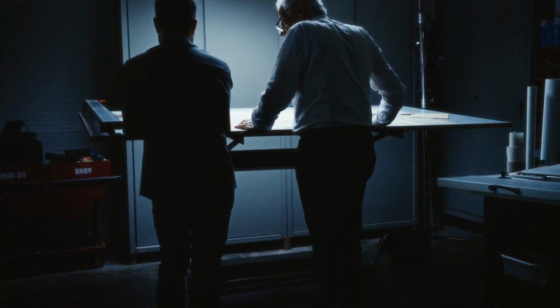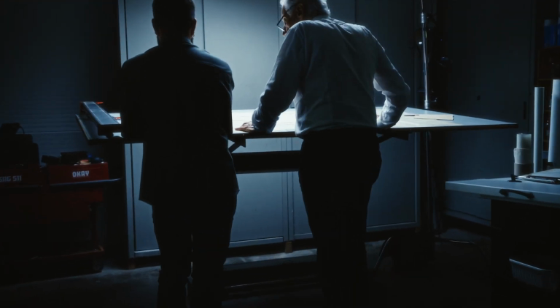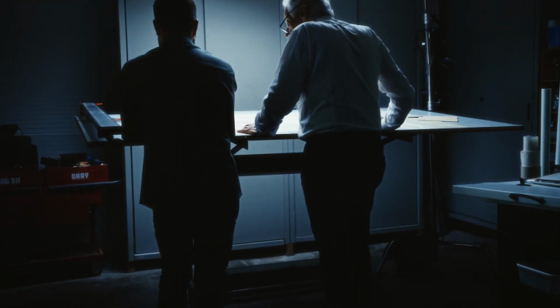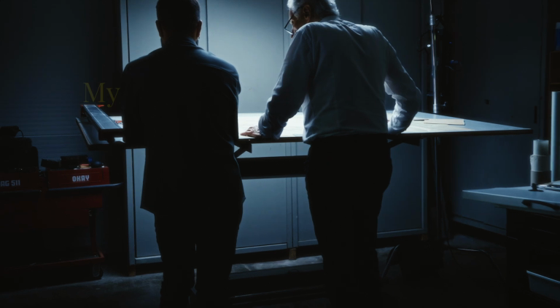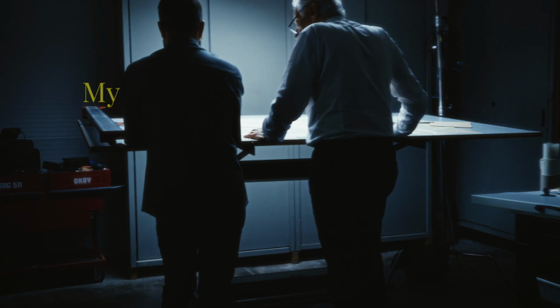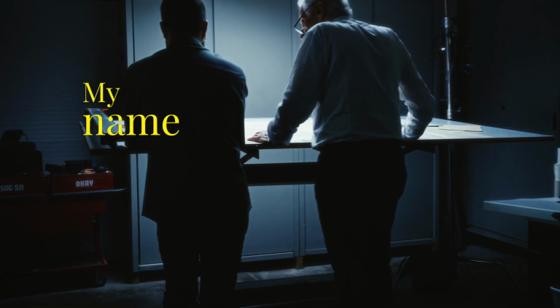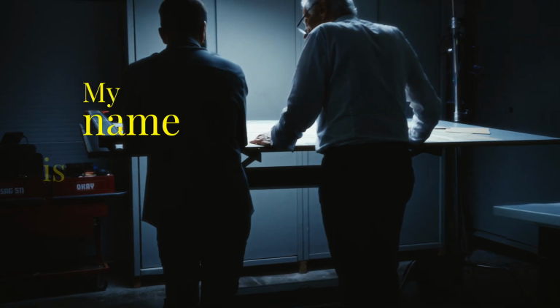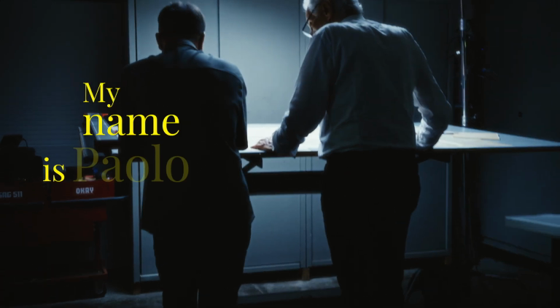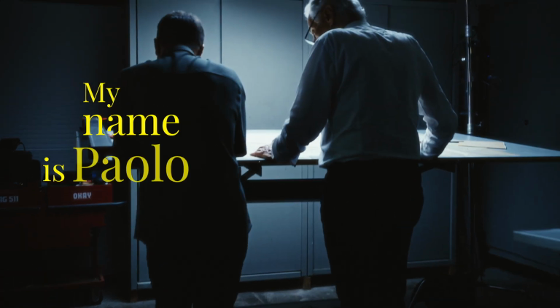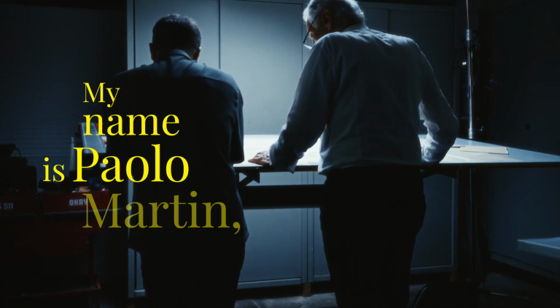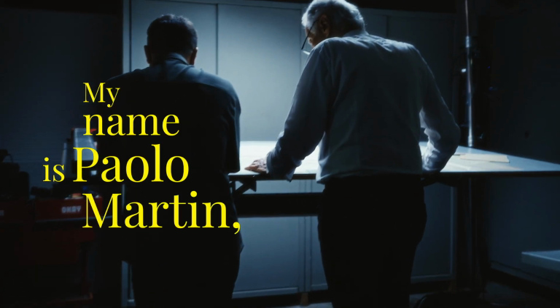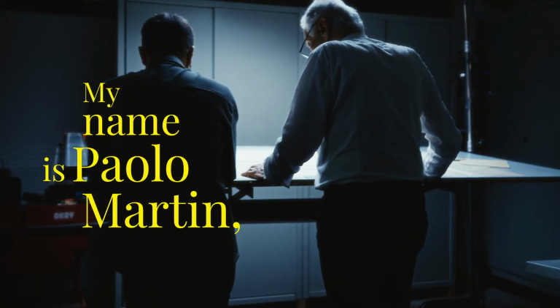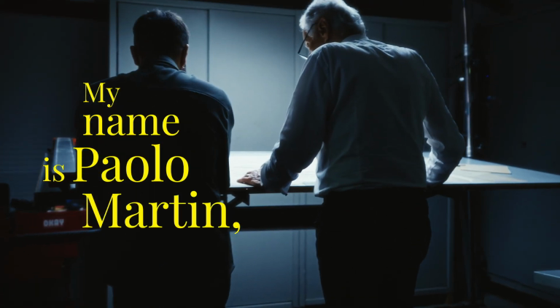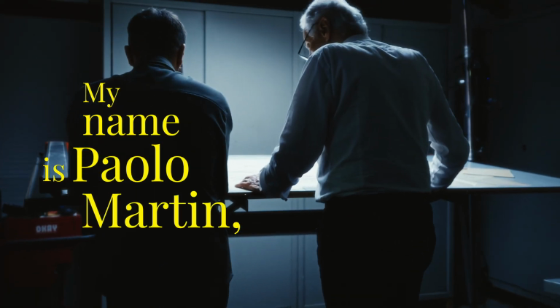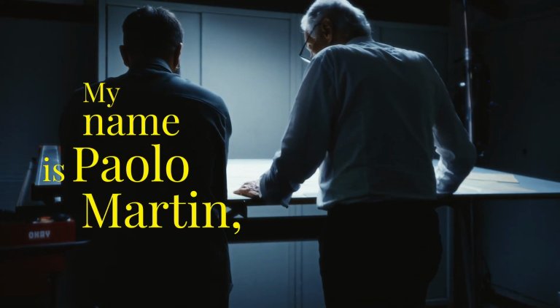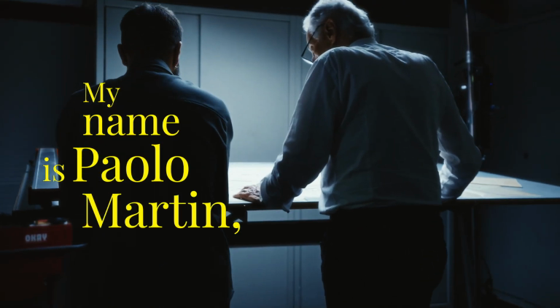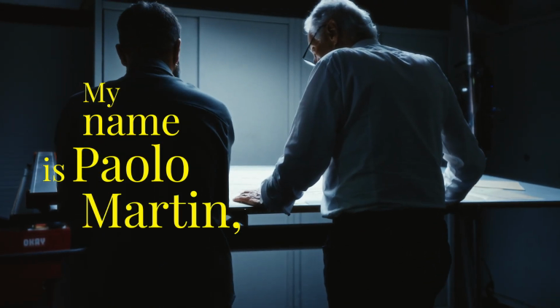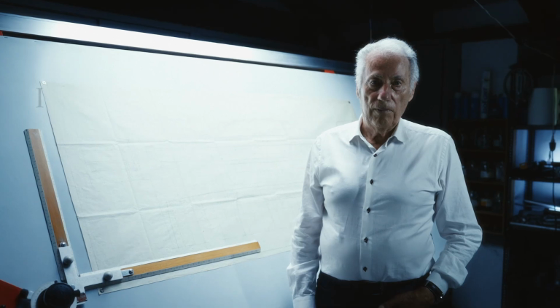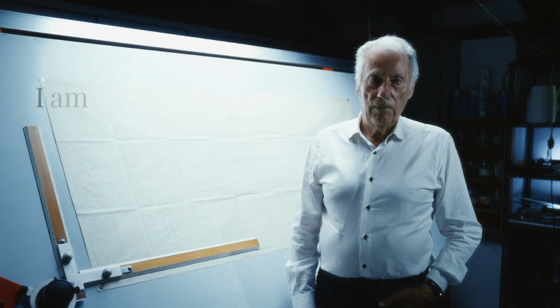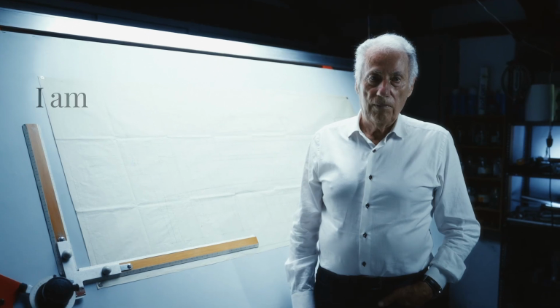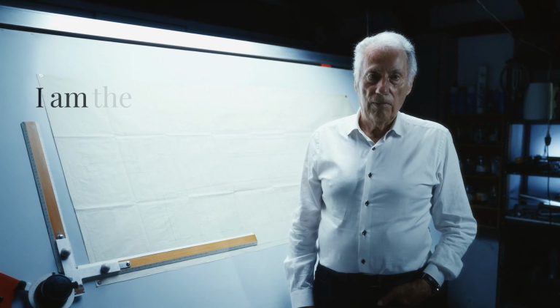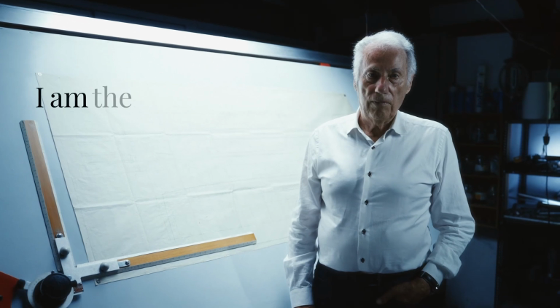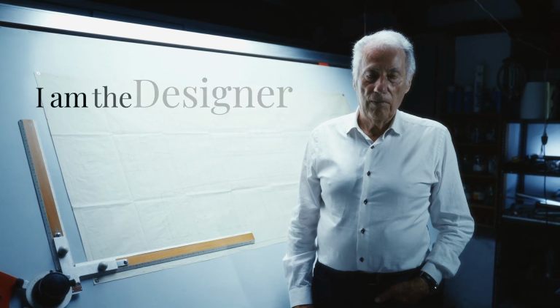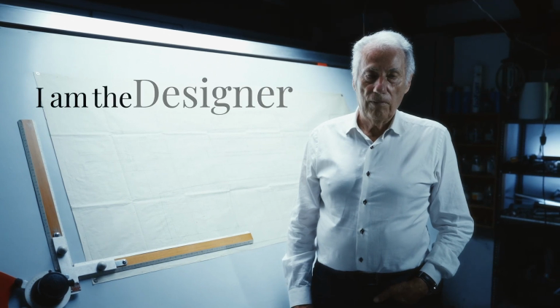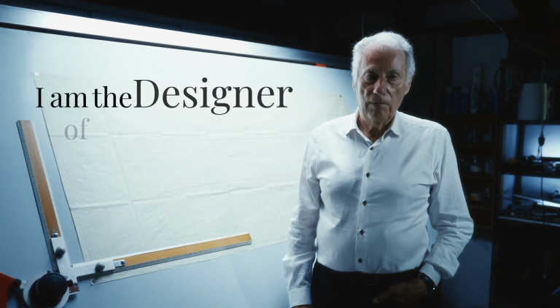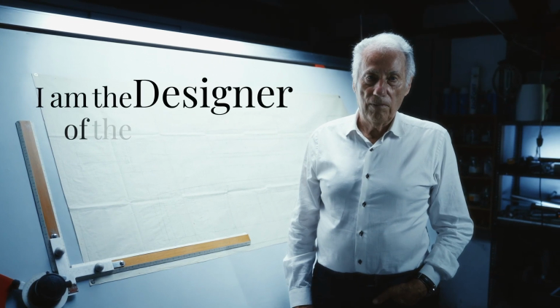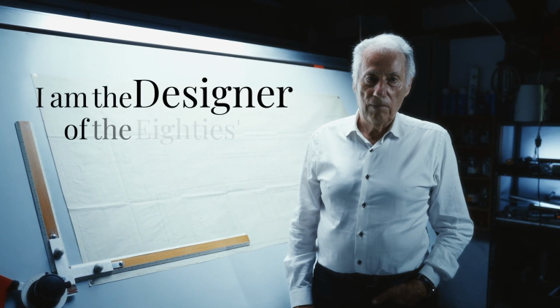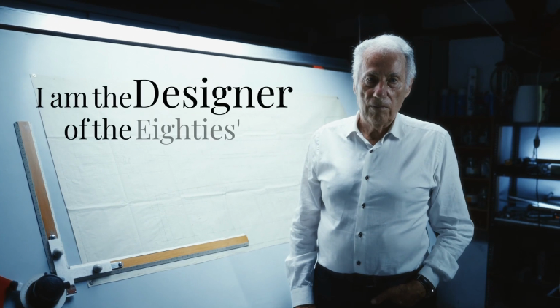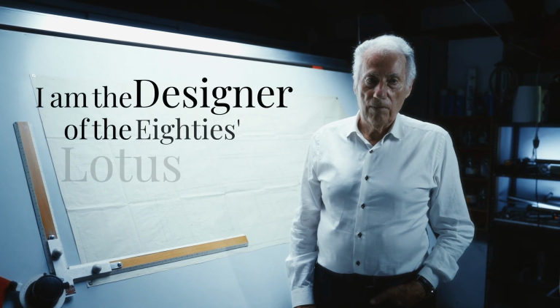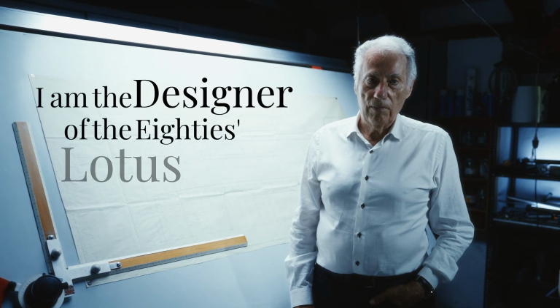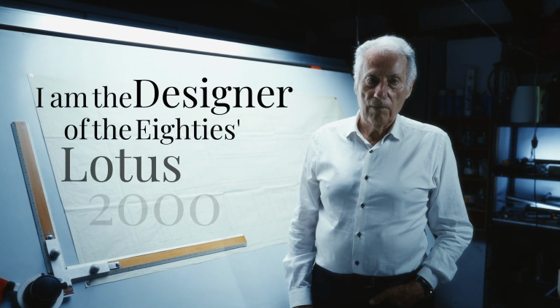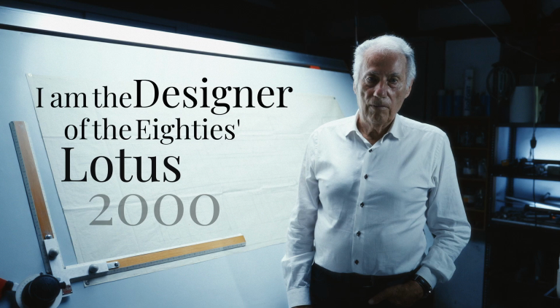My name is Paolo Martin. I'm the designer of the Lotus 2000, in the 80s.